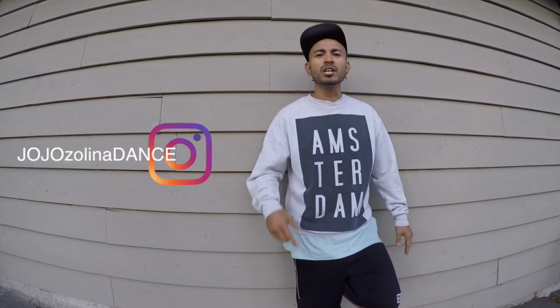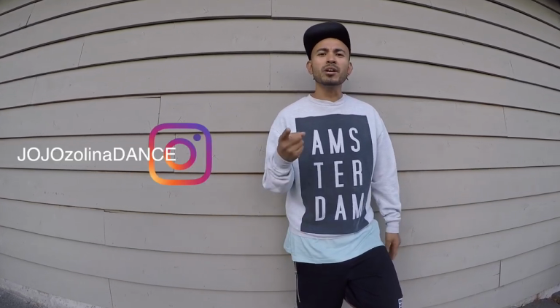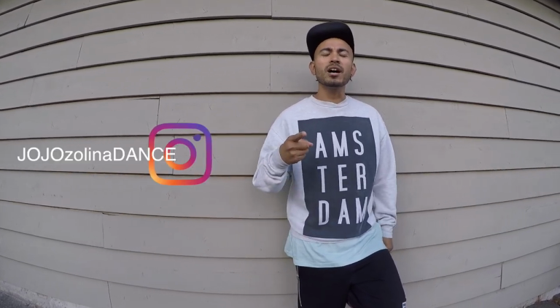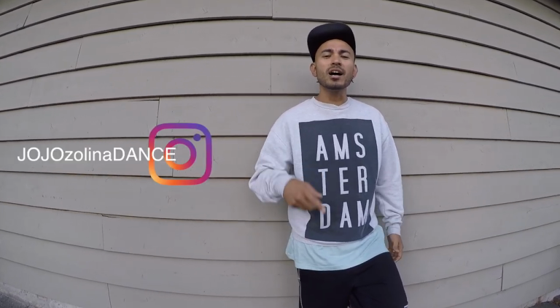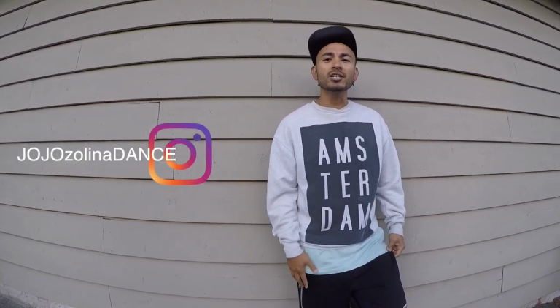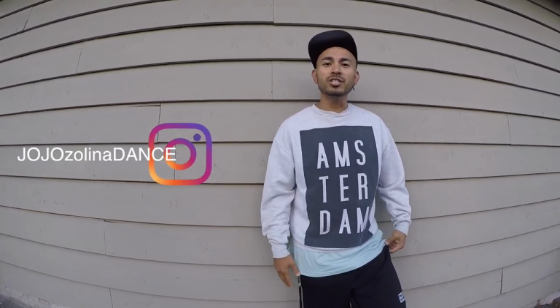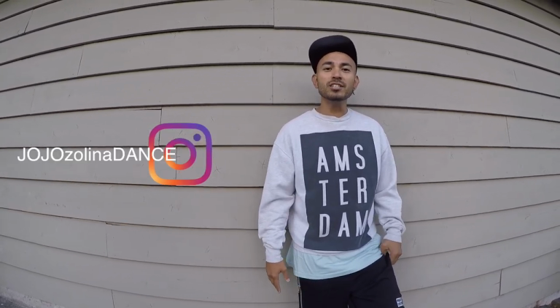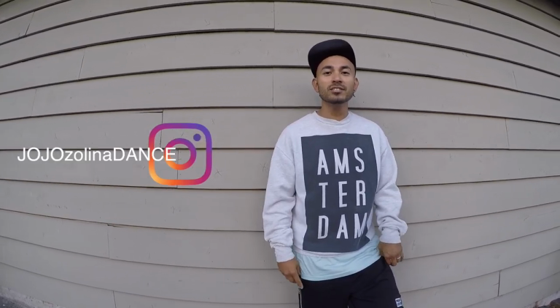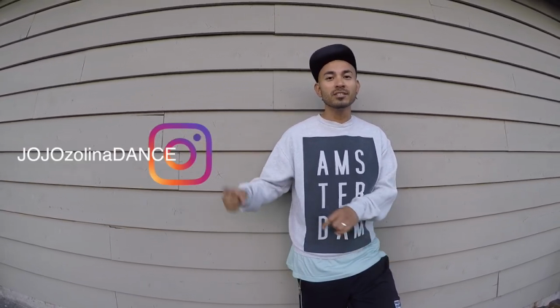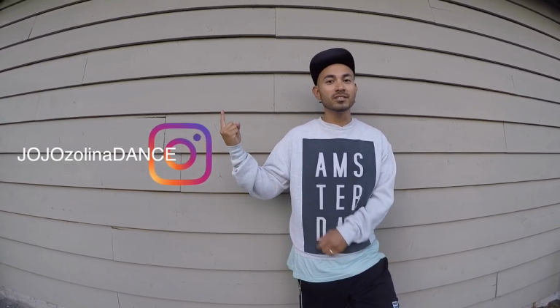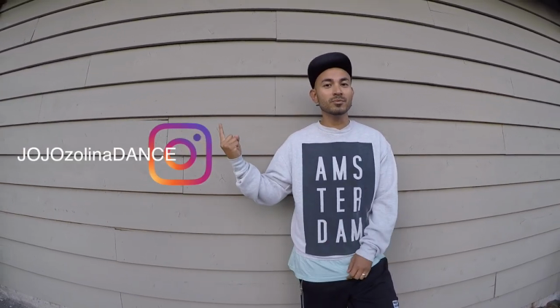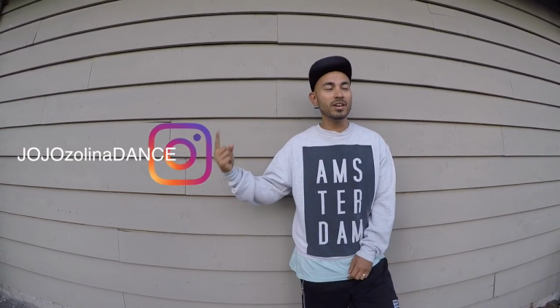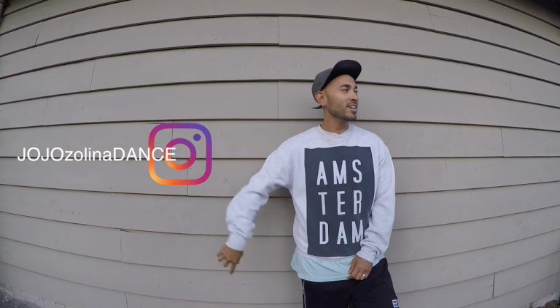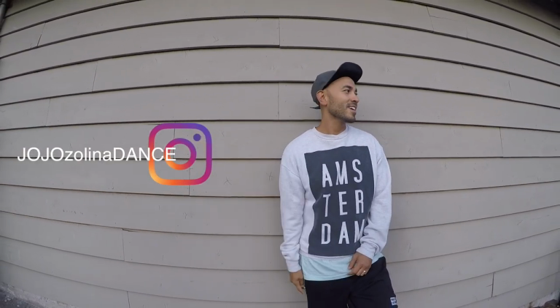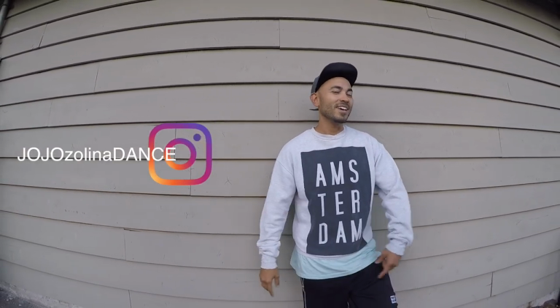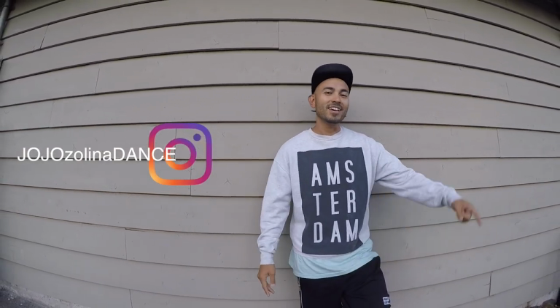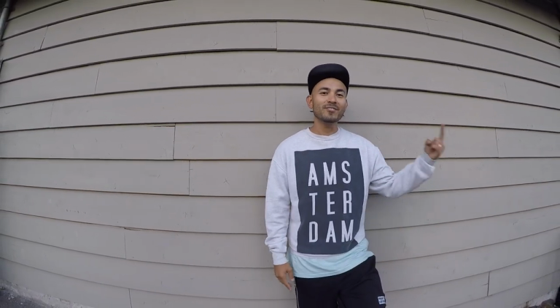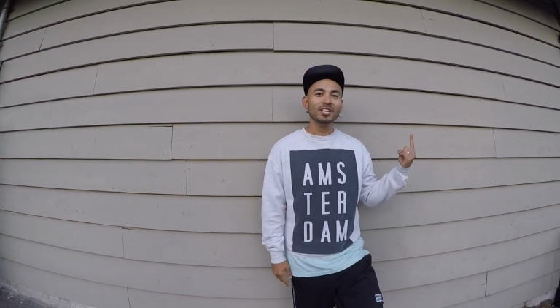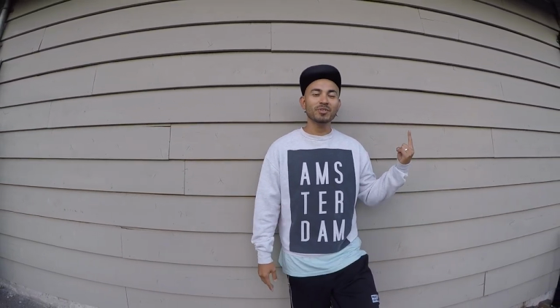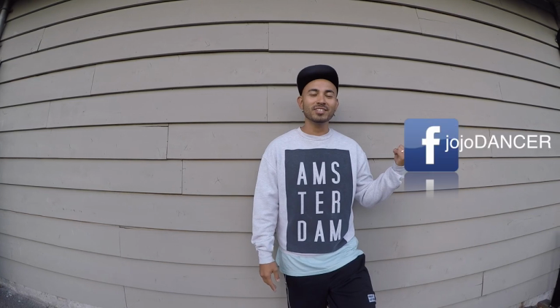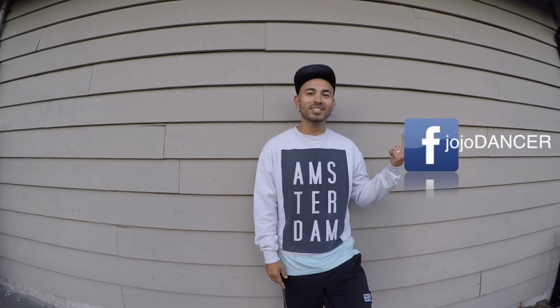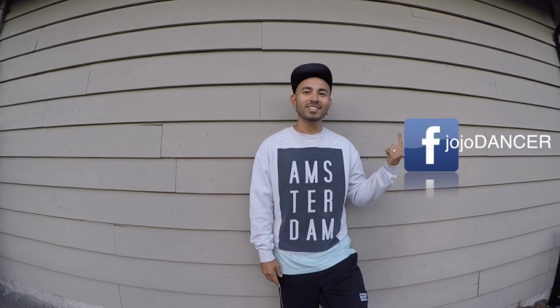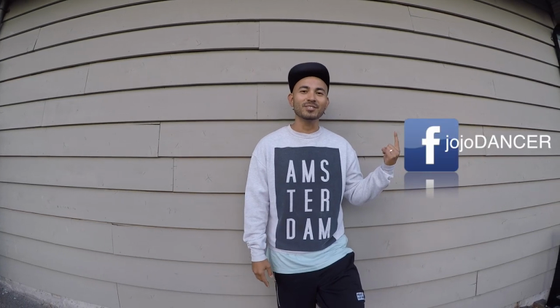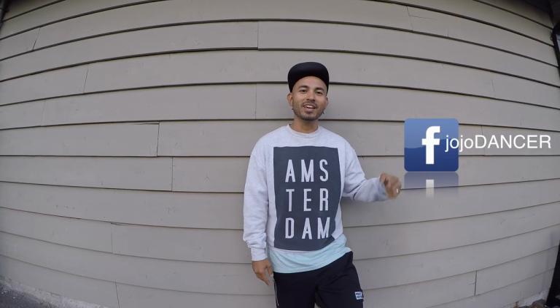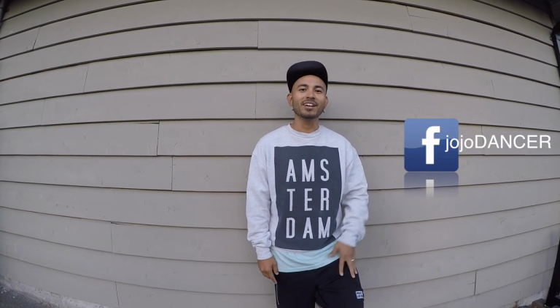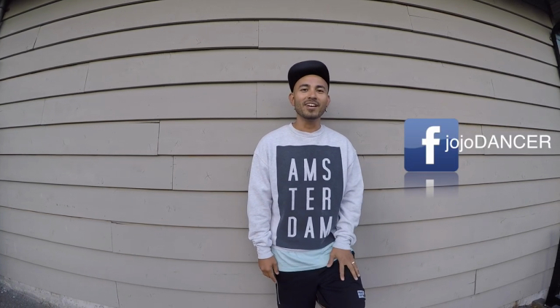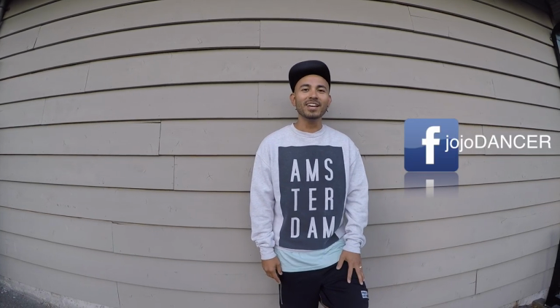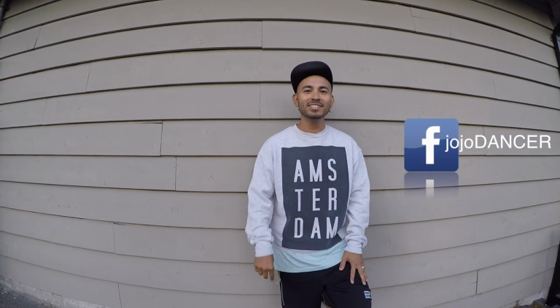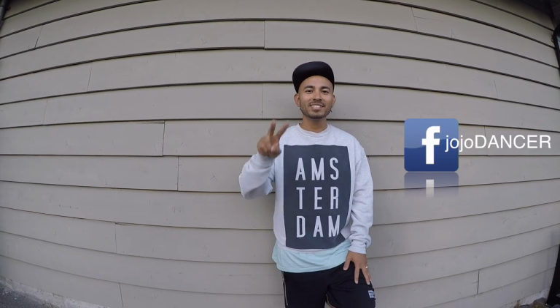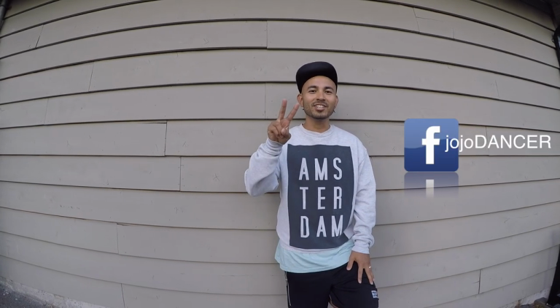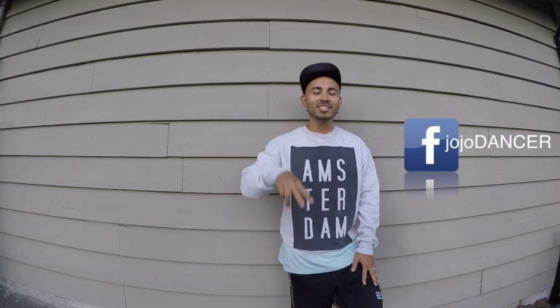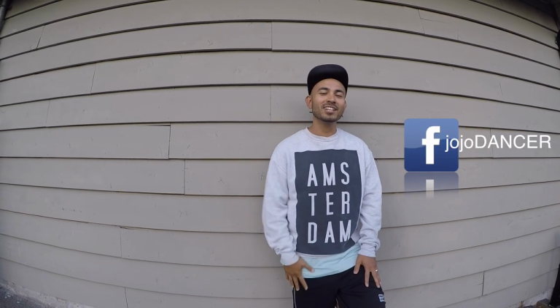Check me out on Instagram and Facebook. Thank you guys, later.